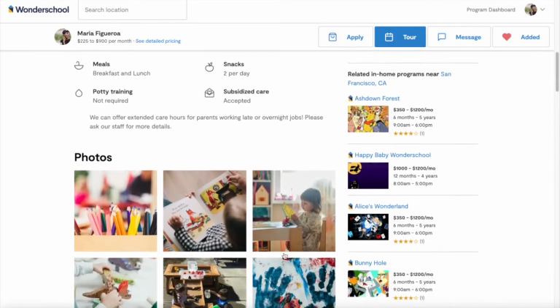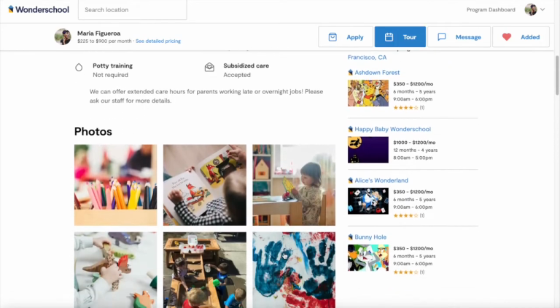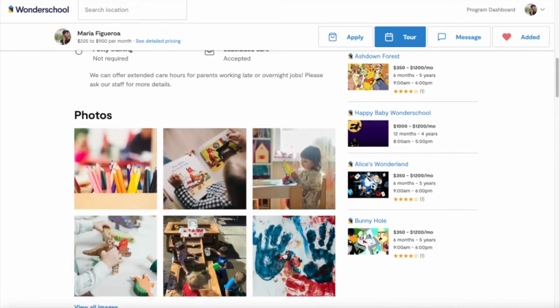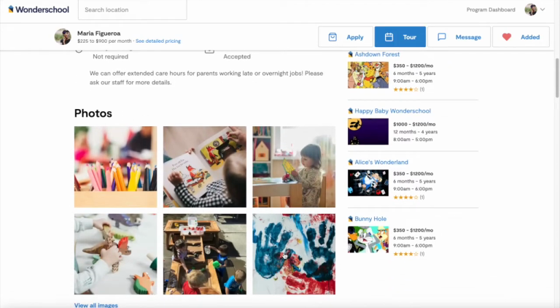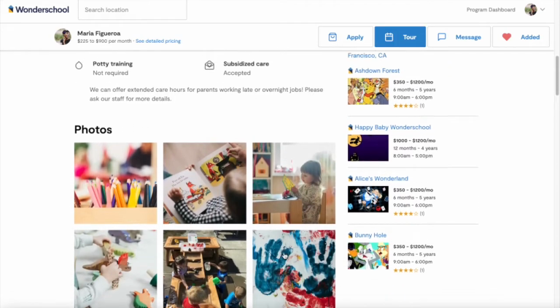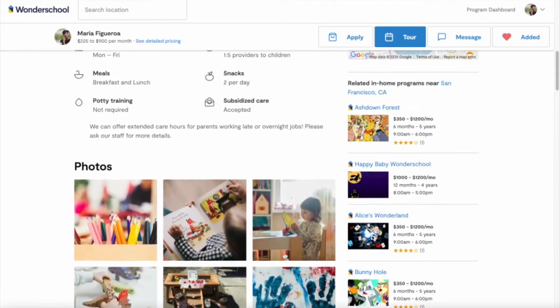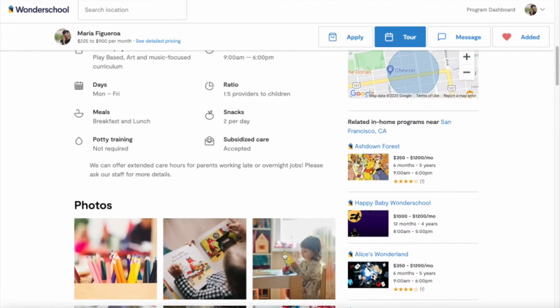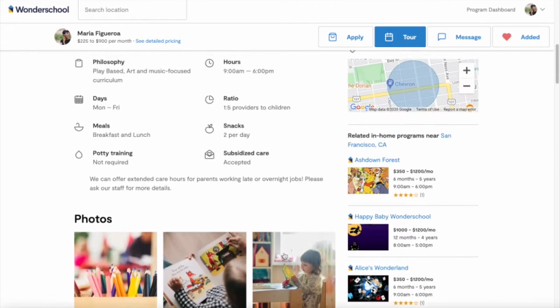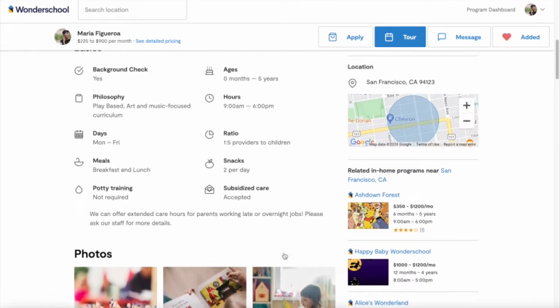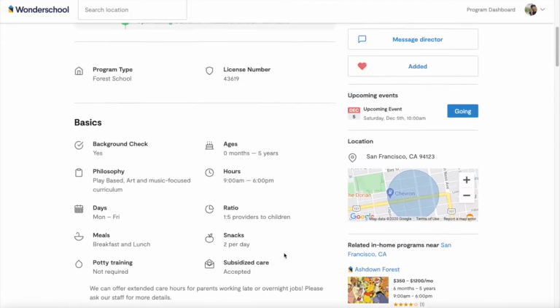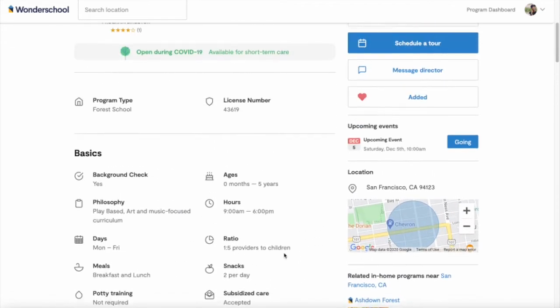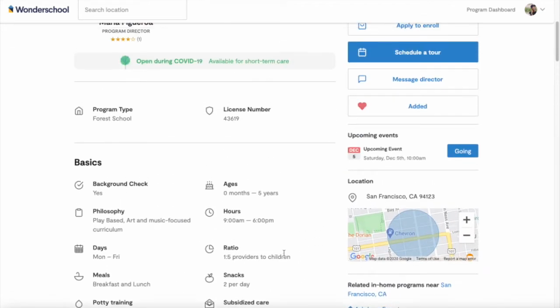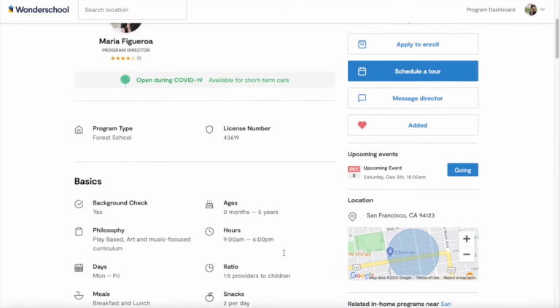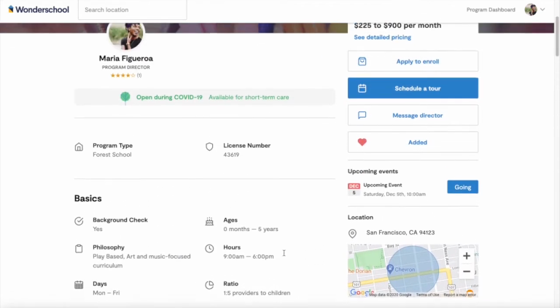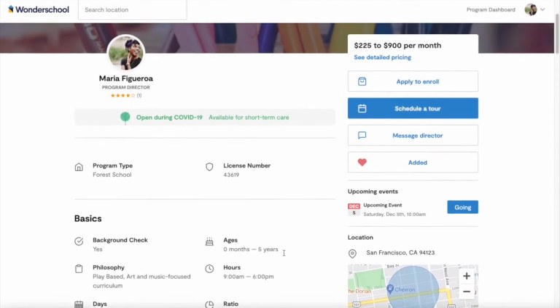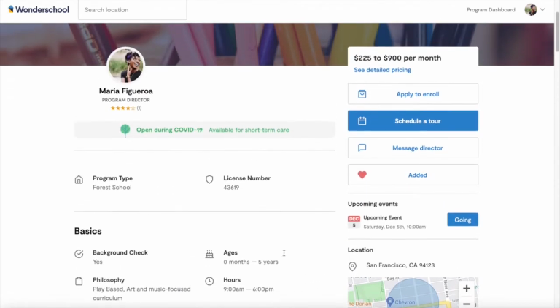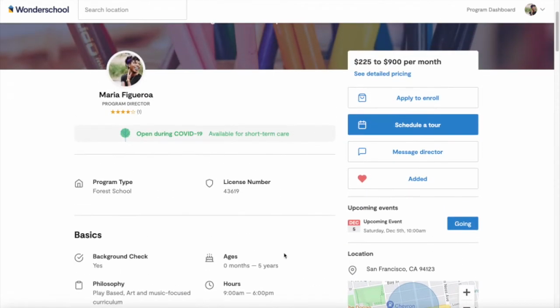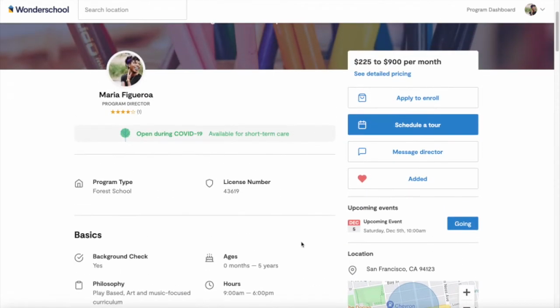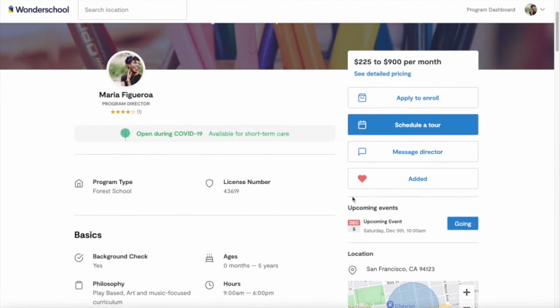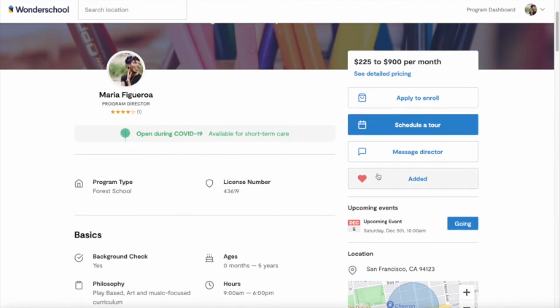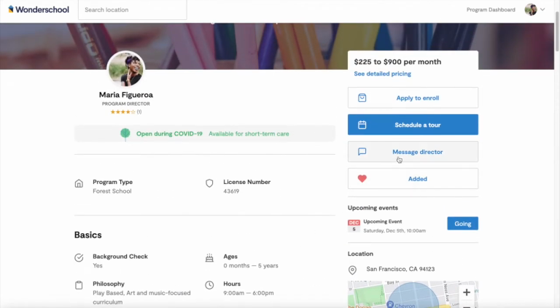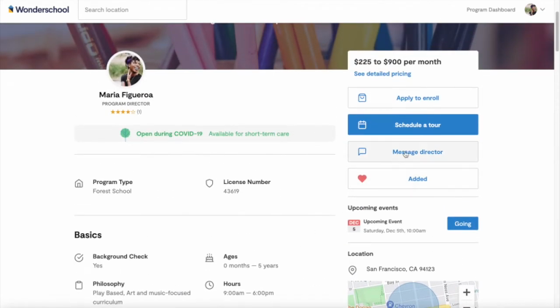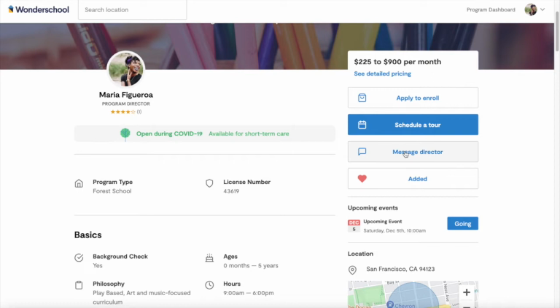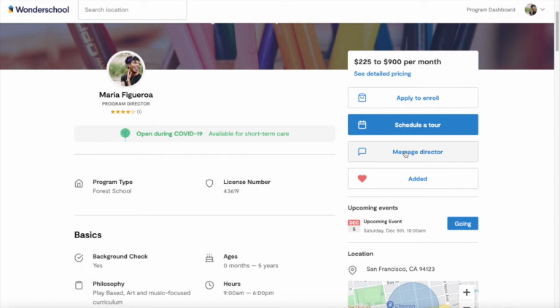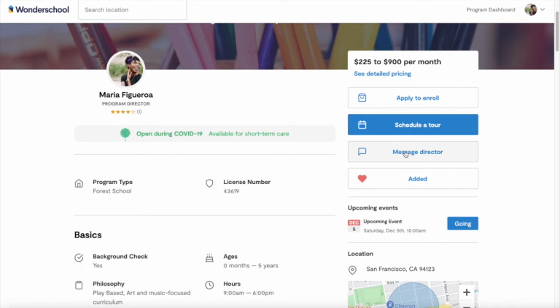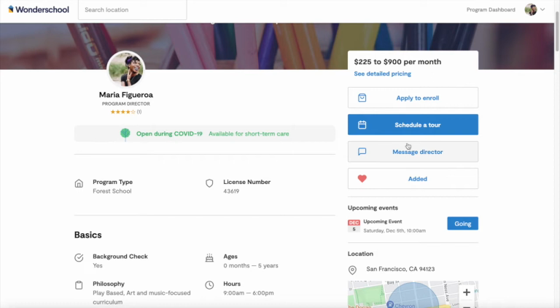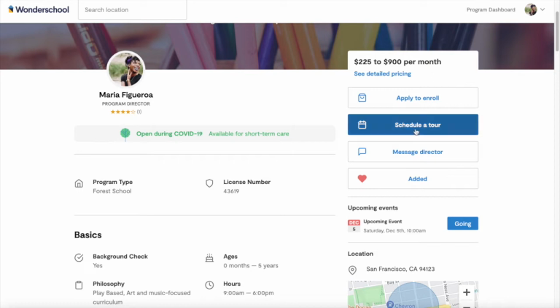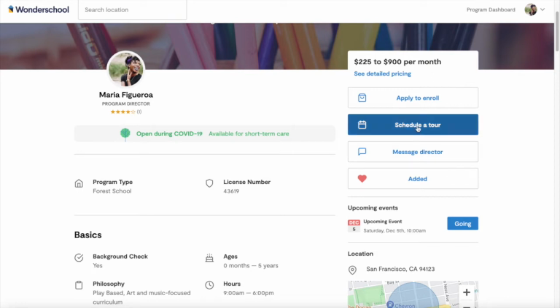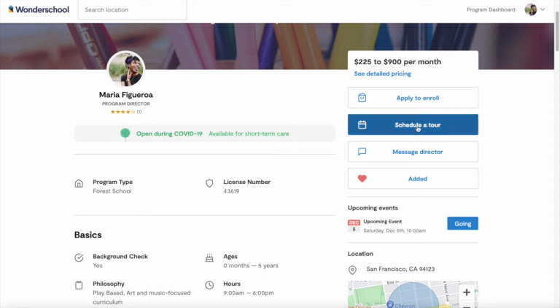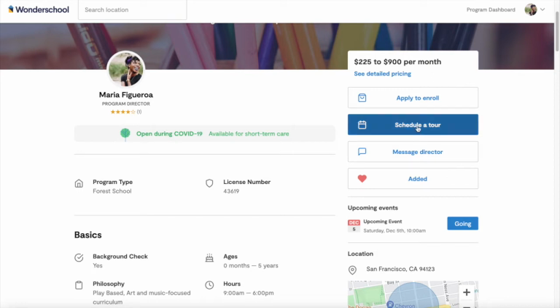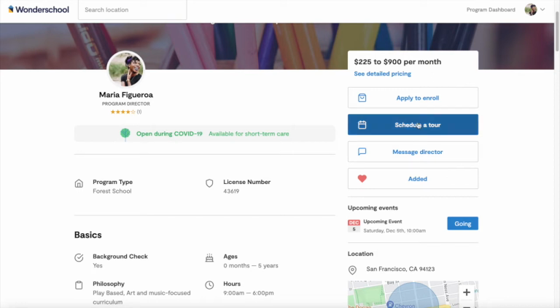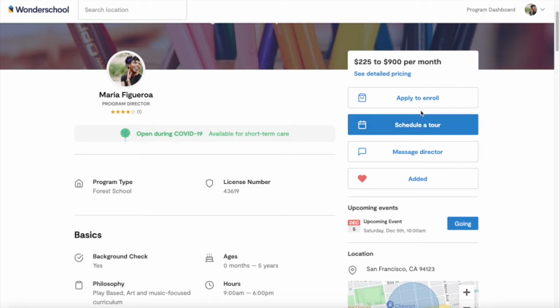Parents throughout your community can message you, tour your school, and enroll in your program.